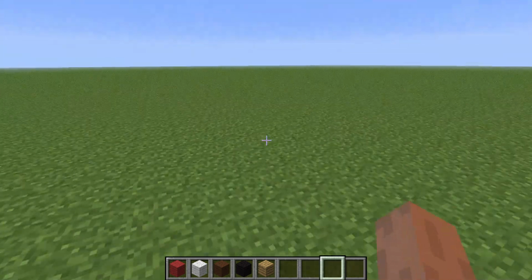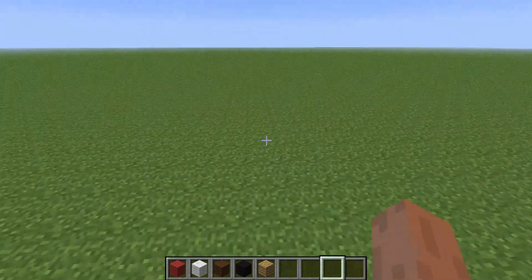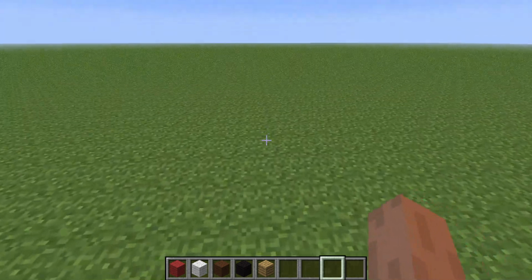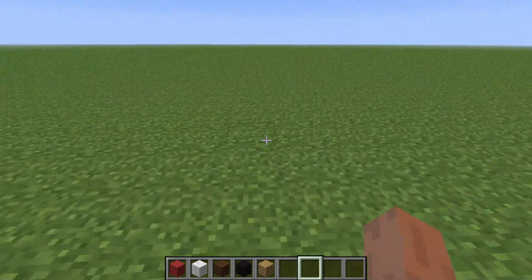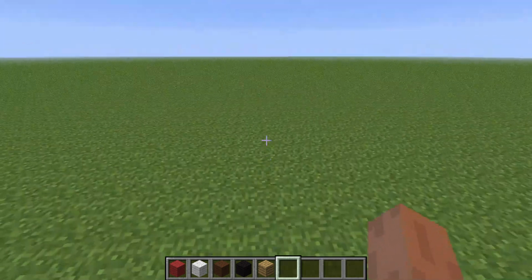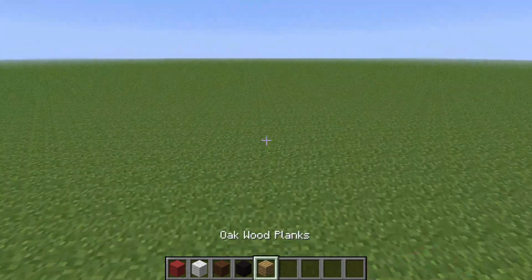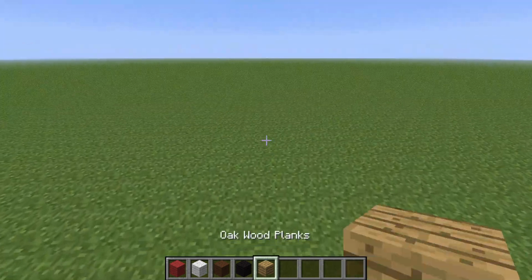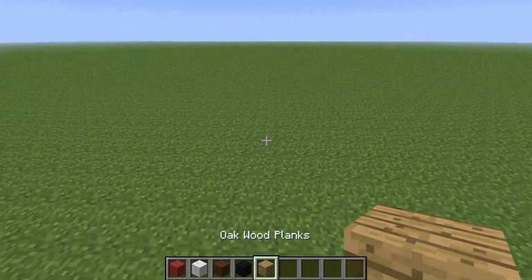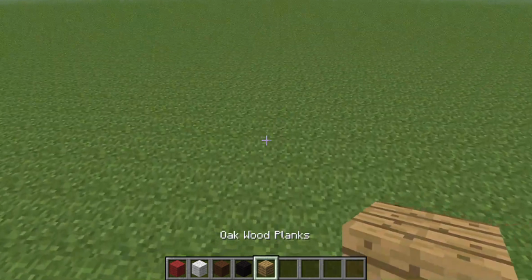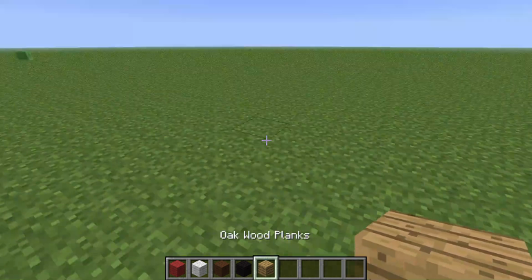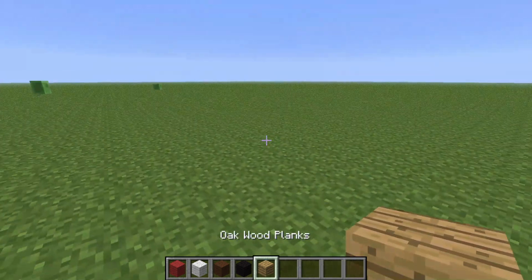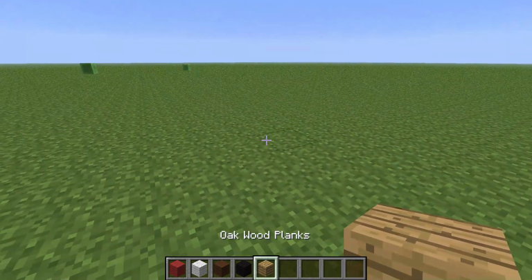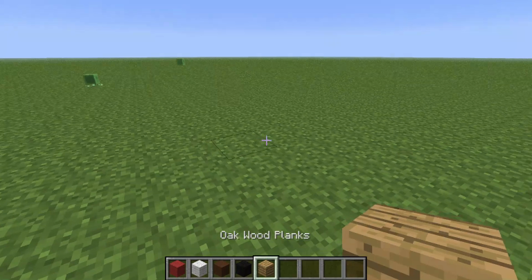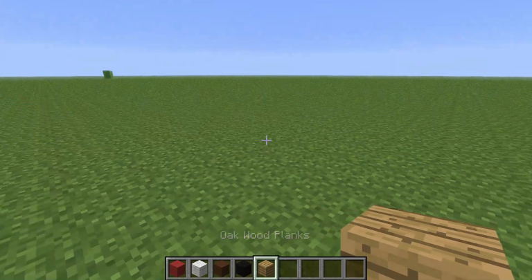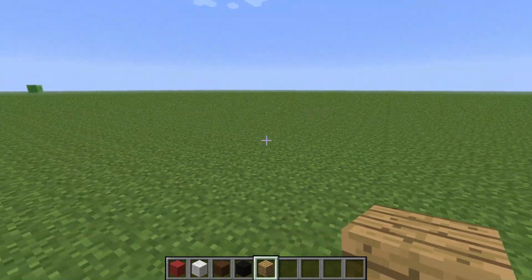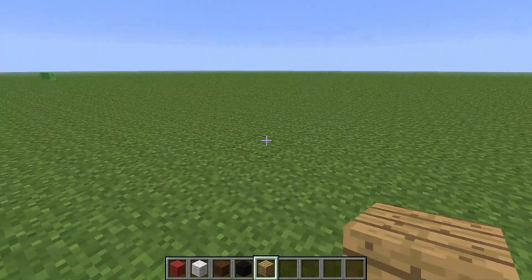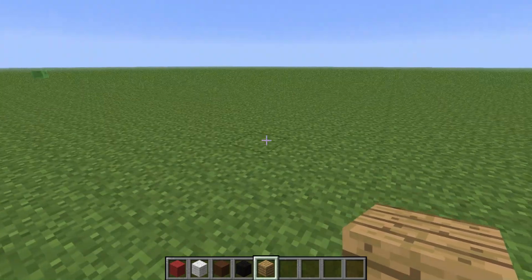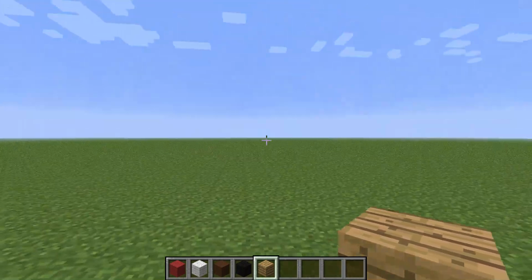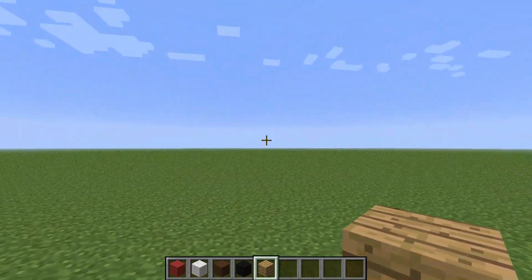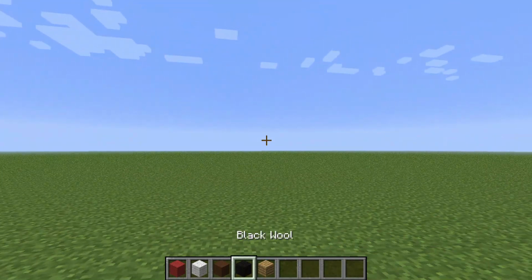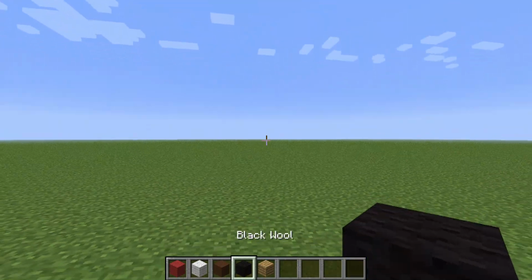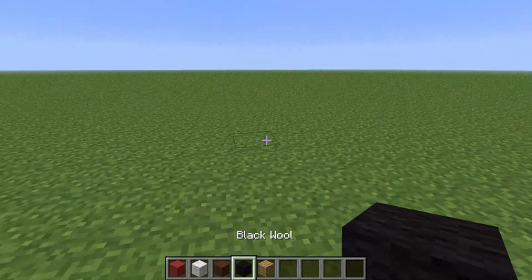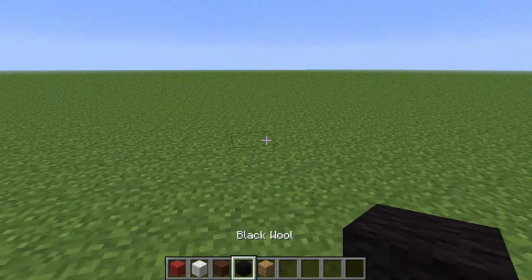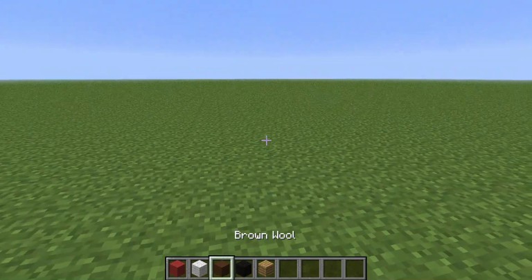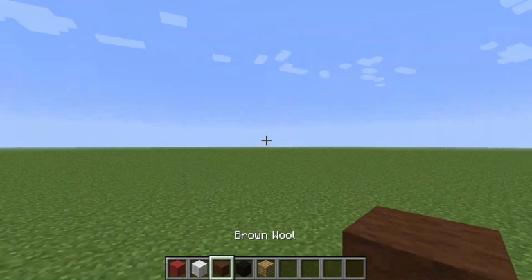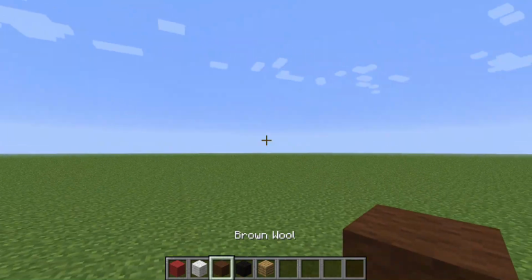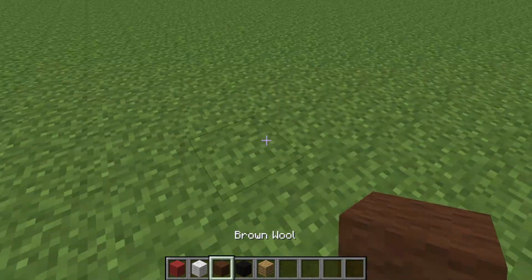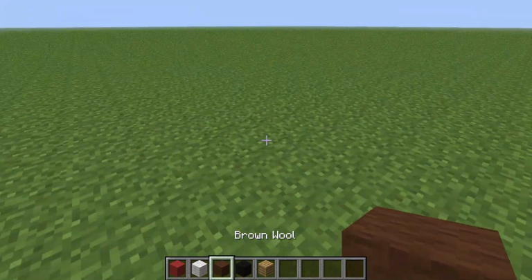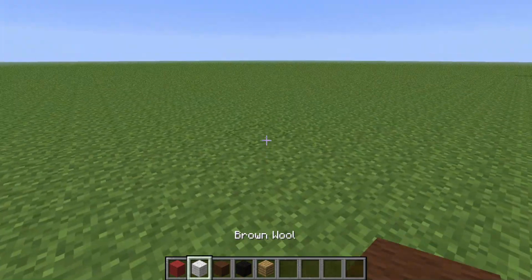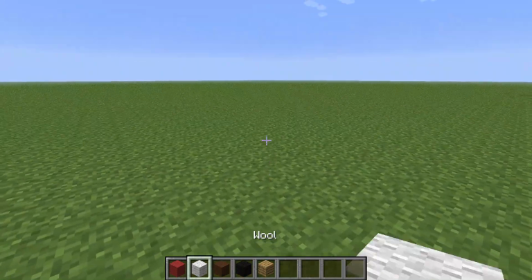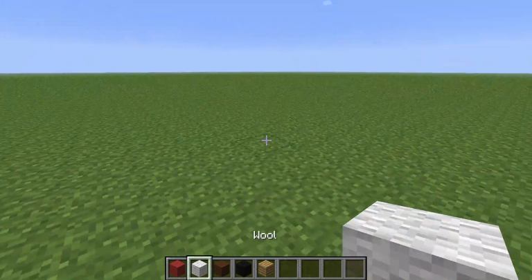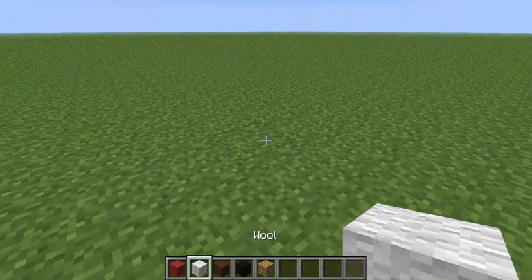You're going to start off by getting oak planks, black wool, brown wool, white wool, and red wool.